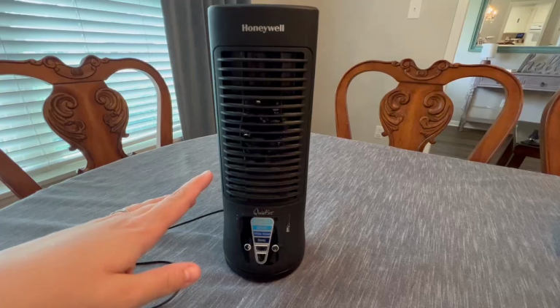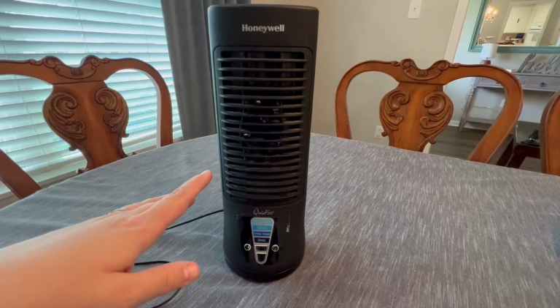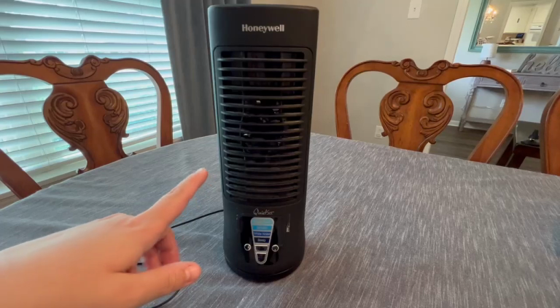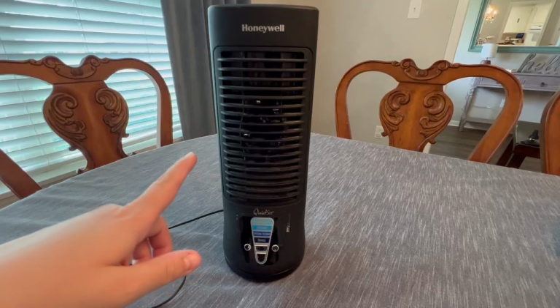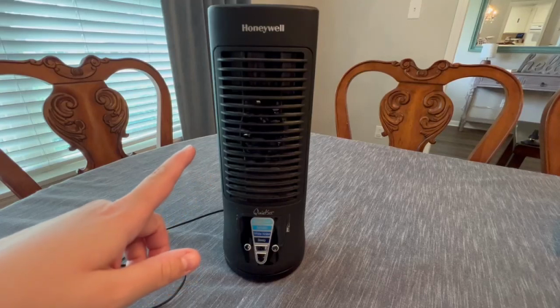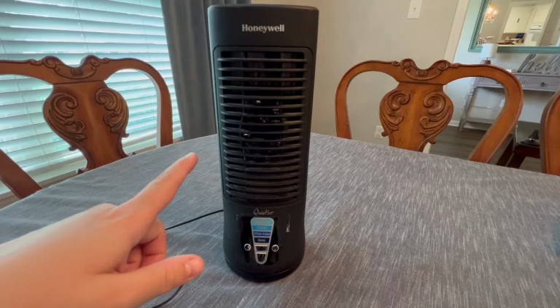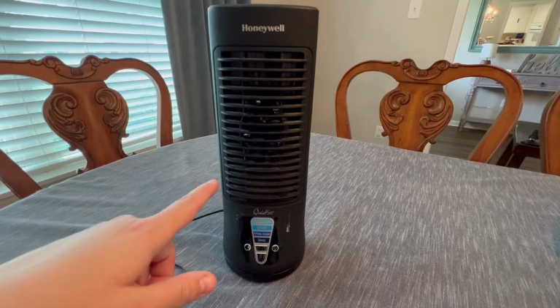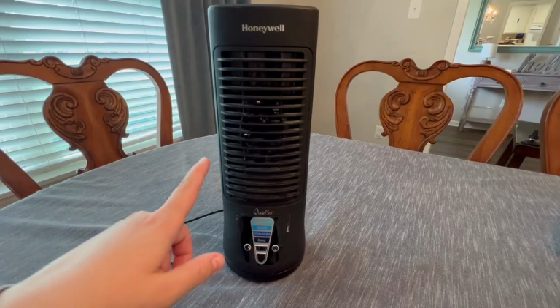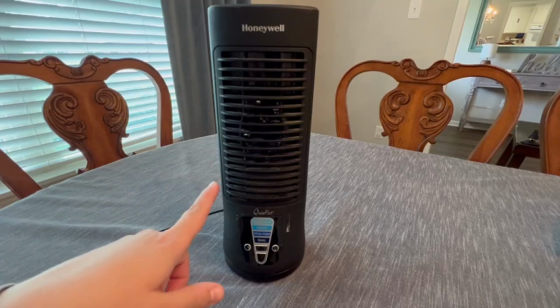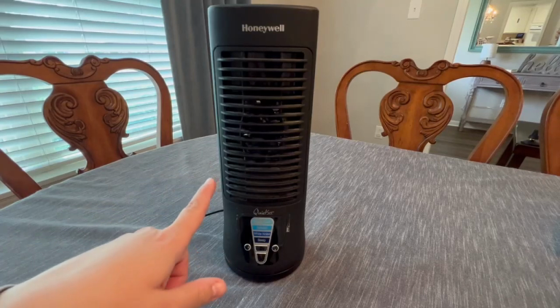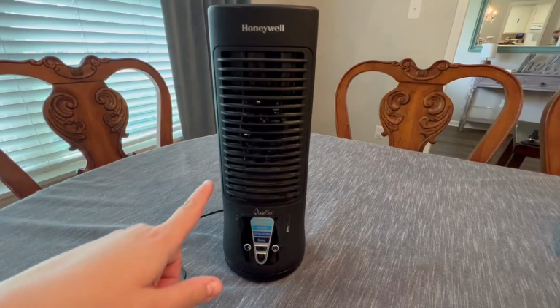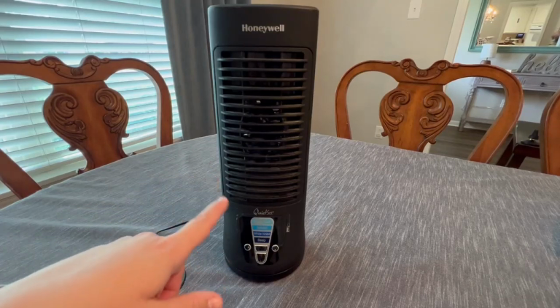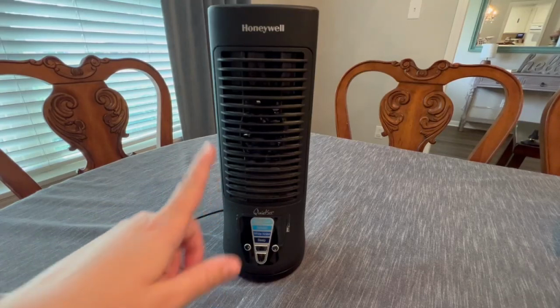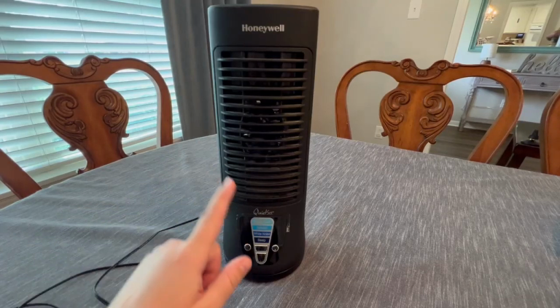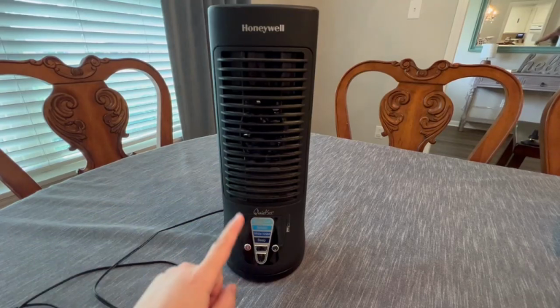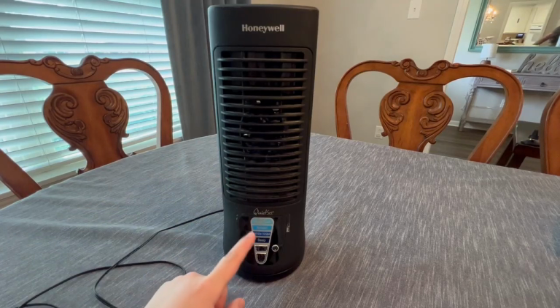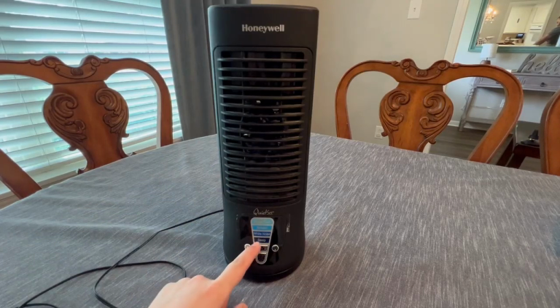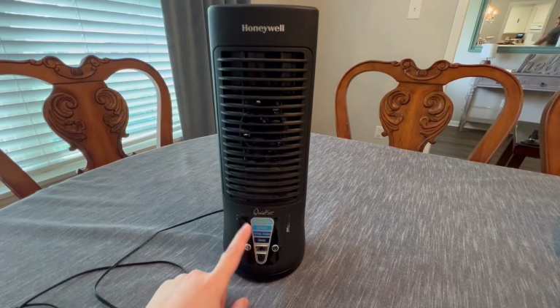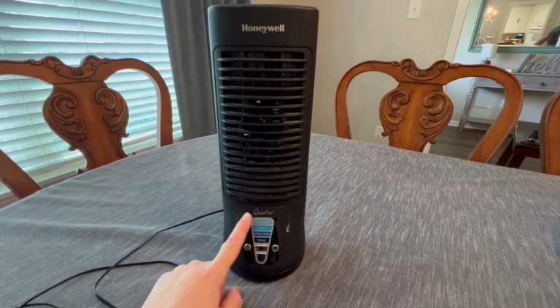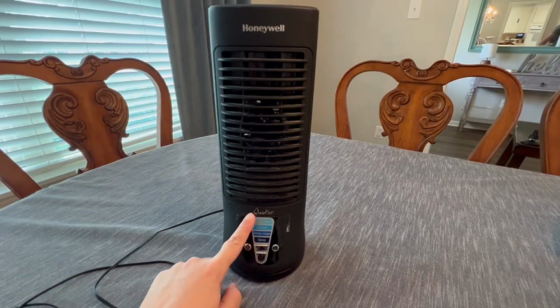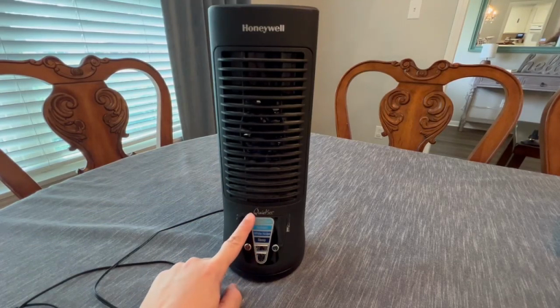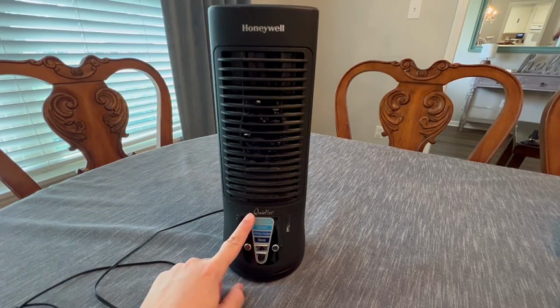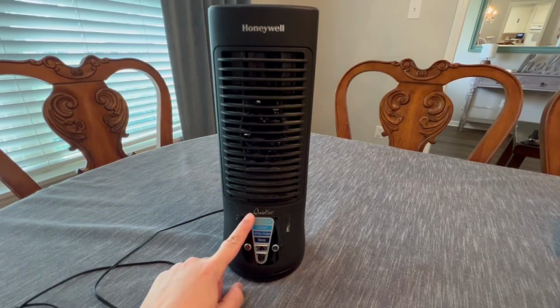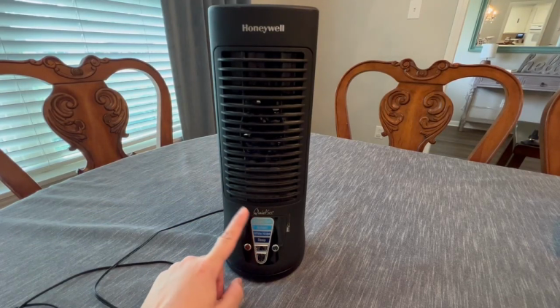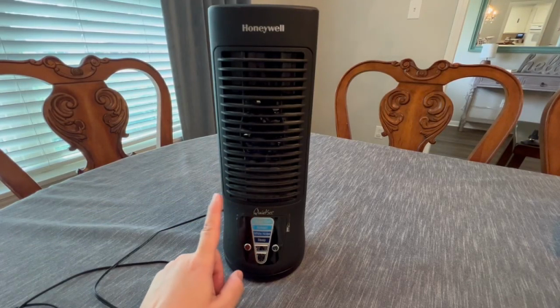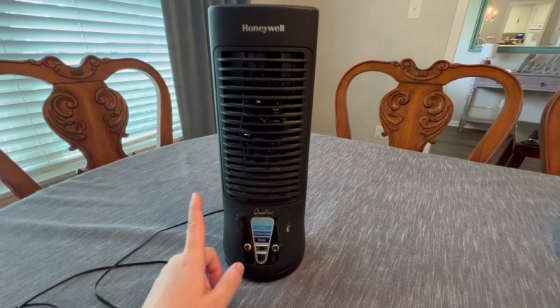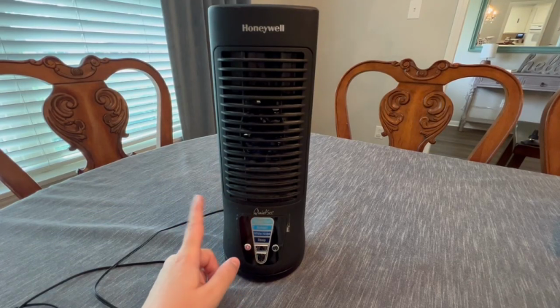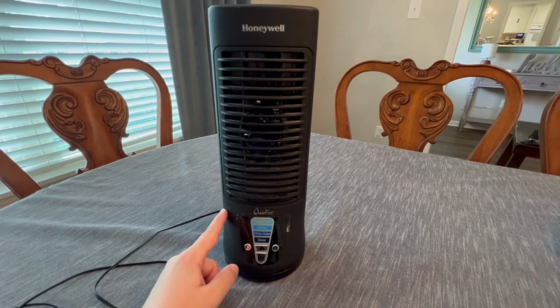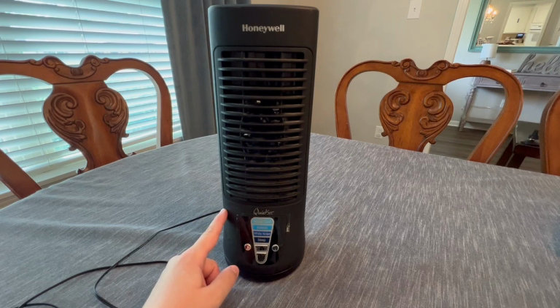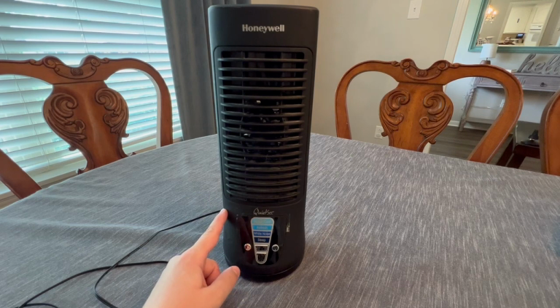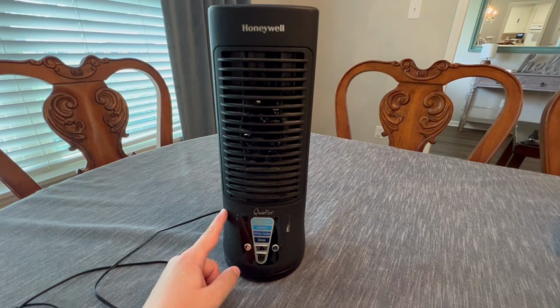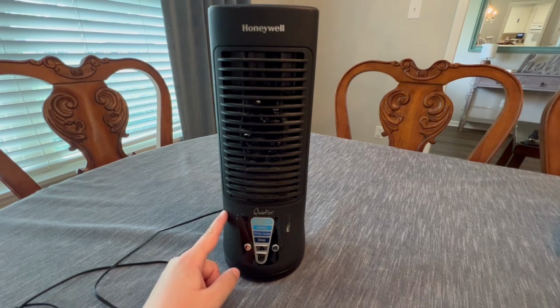Hey everyone, here is our Honeywell 16-inch Quiet Set. This is the mini tower fan.